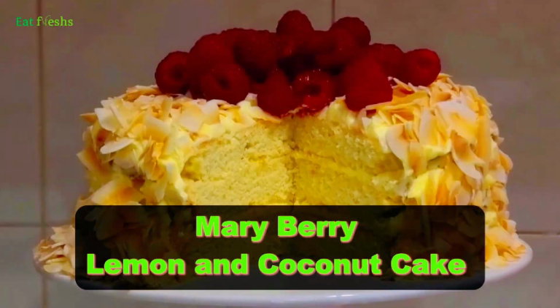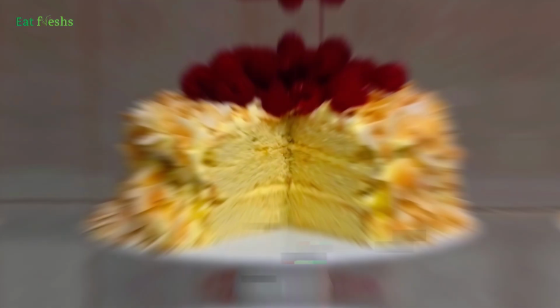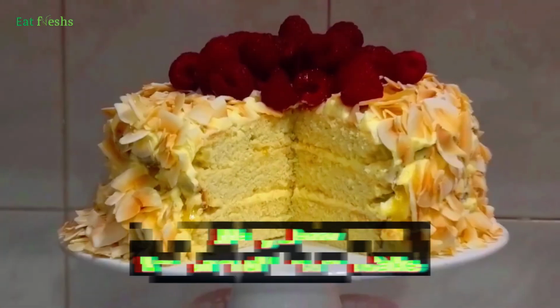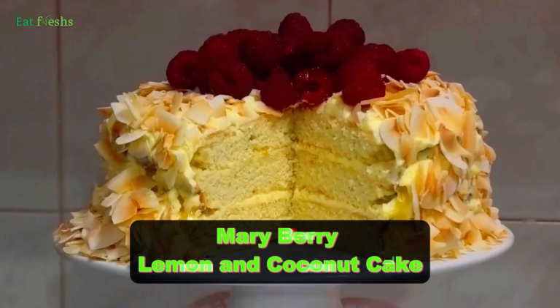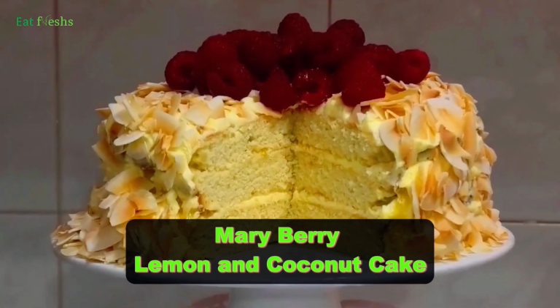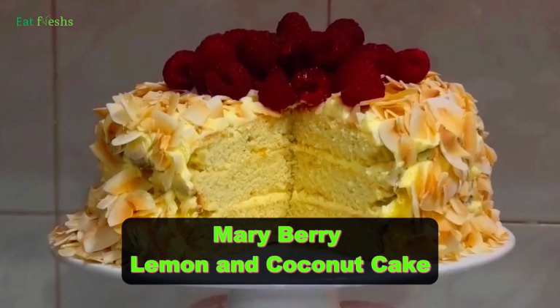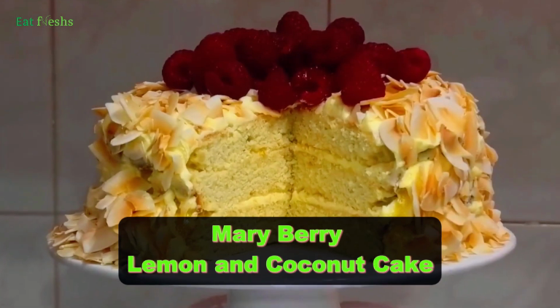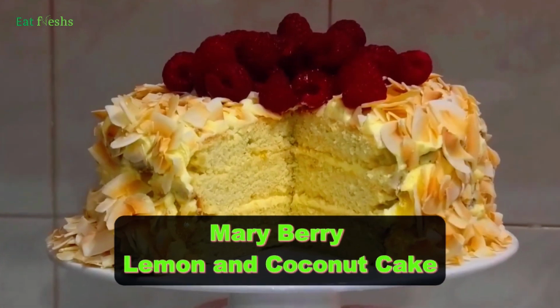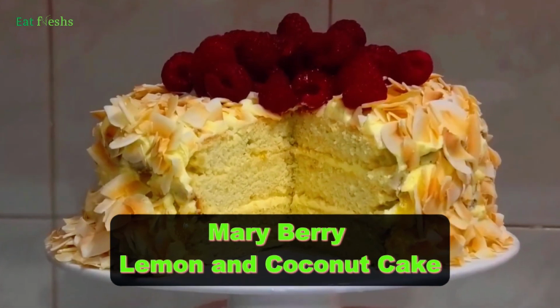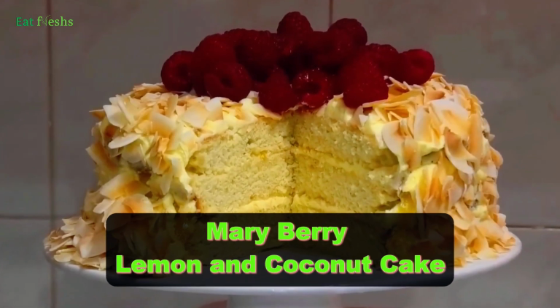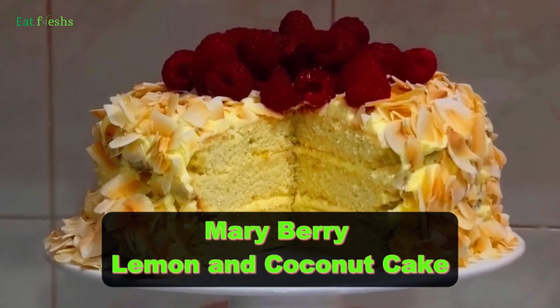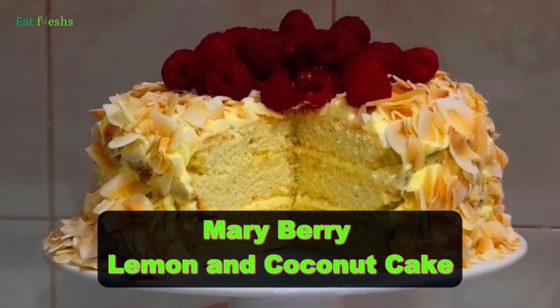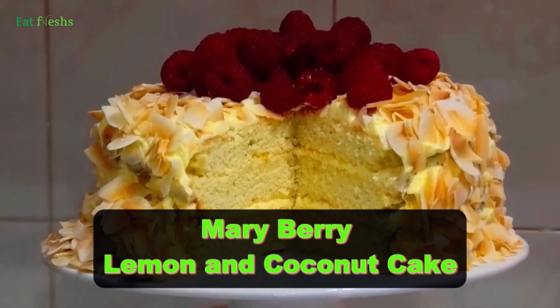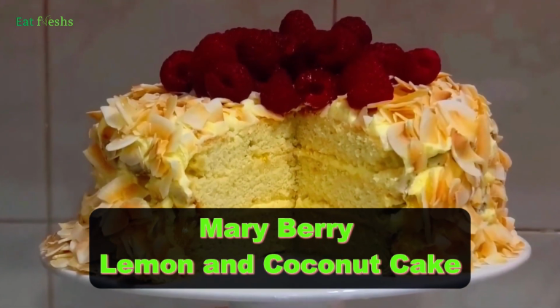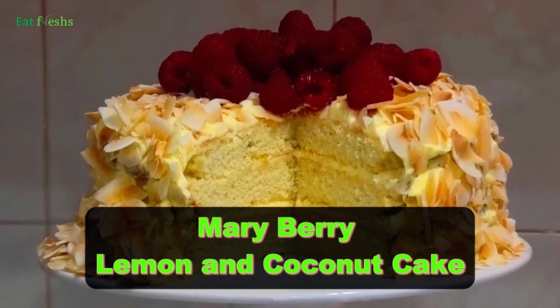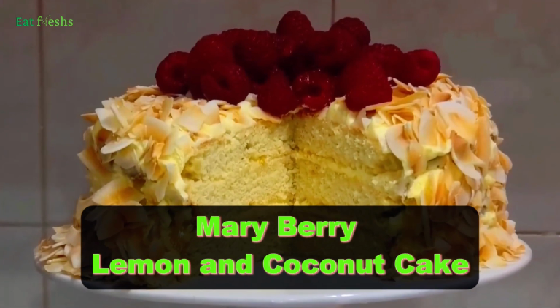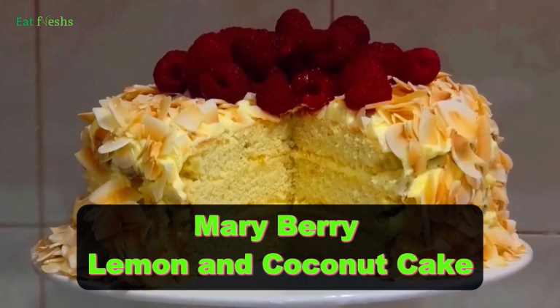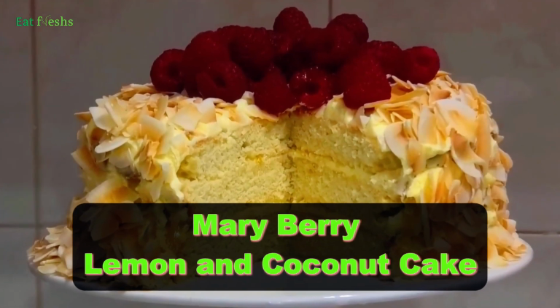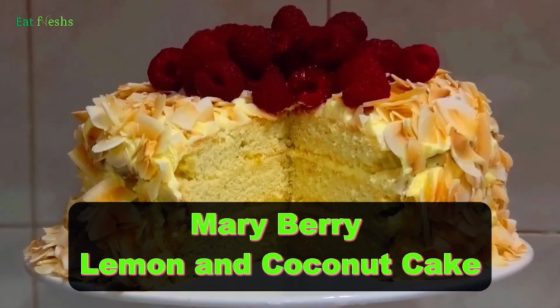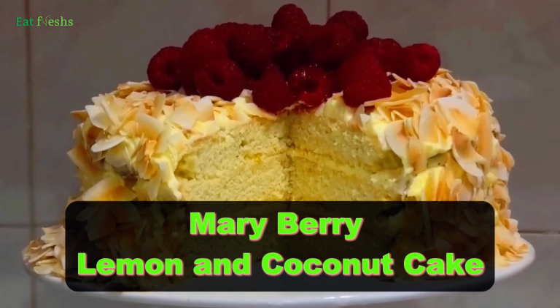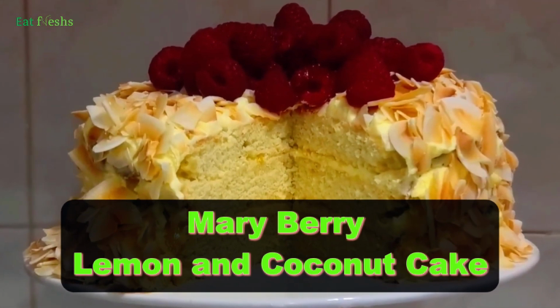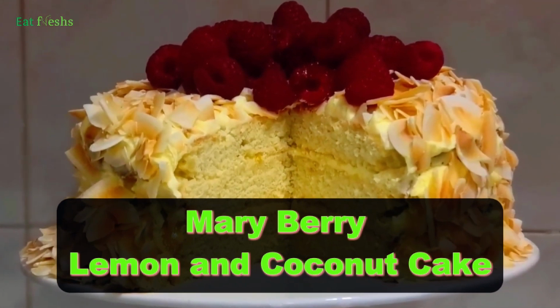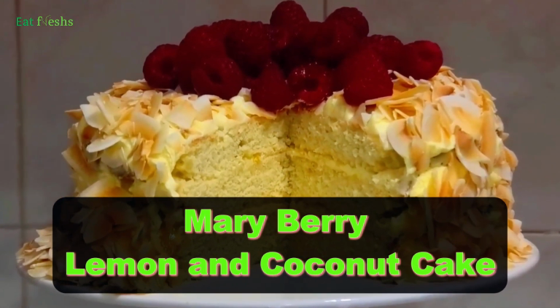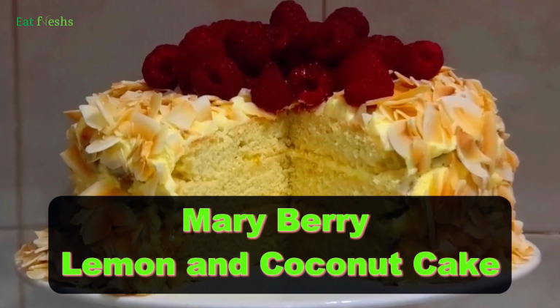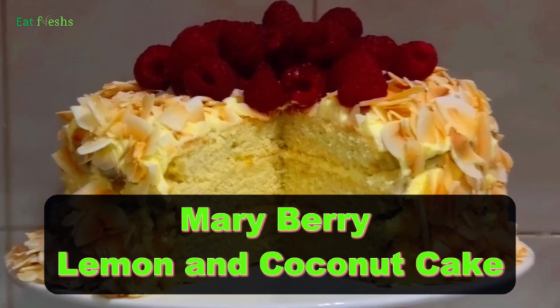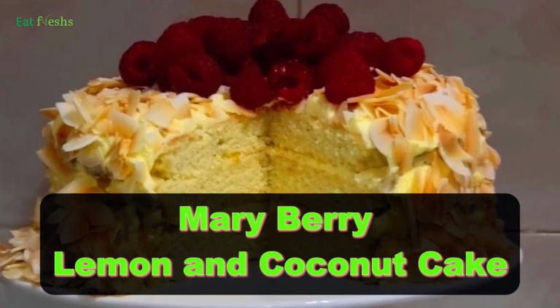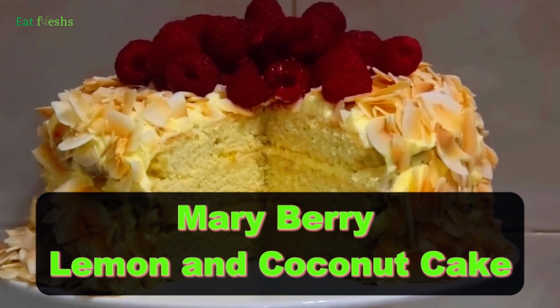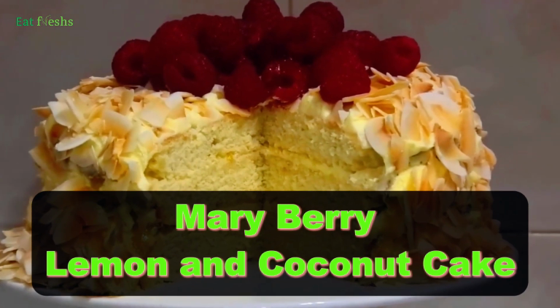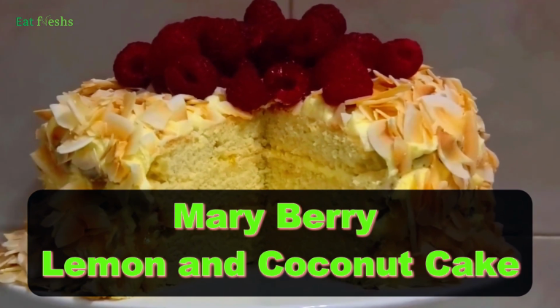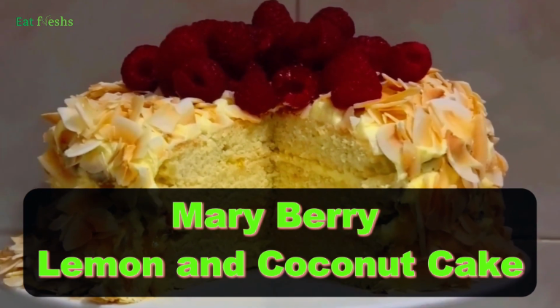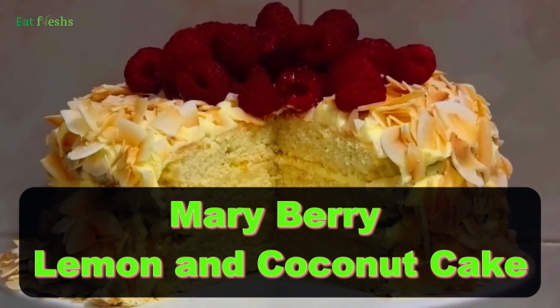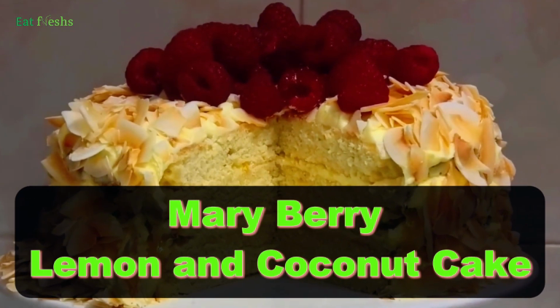Today, we're baking Mary Berry's Zesty Lemon and Coconut Cake.